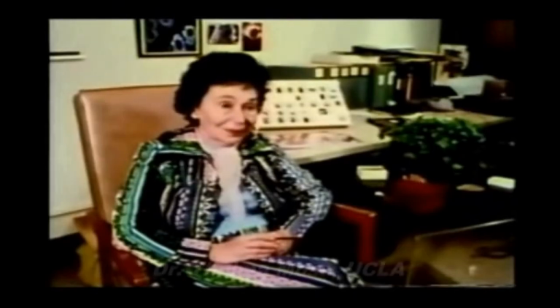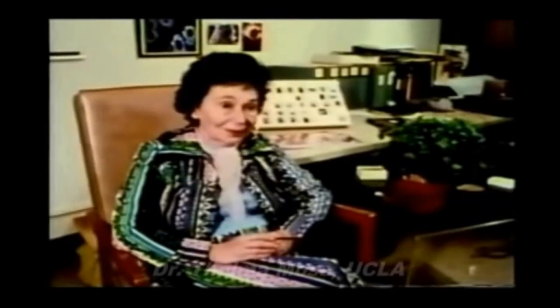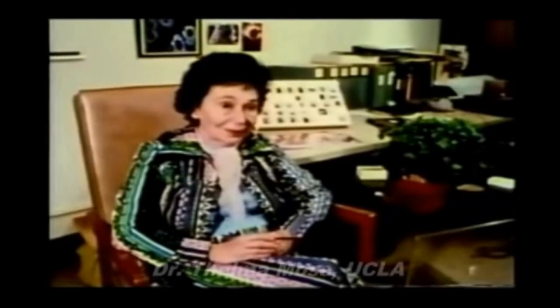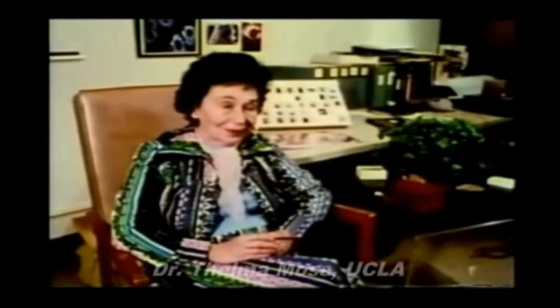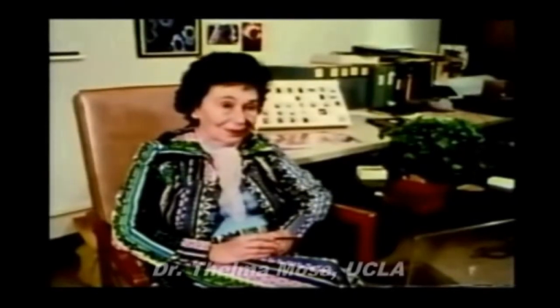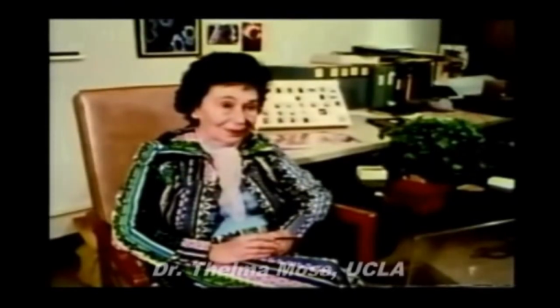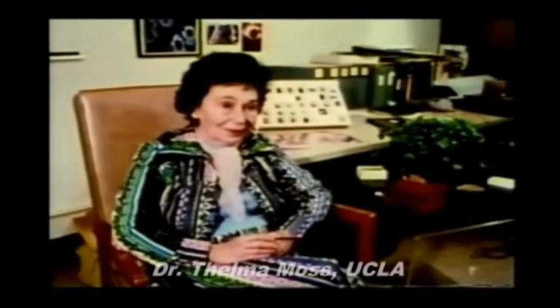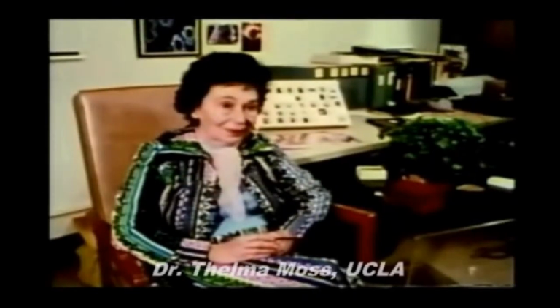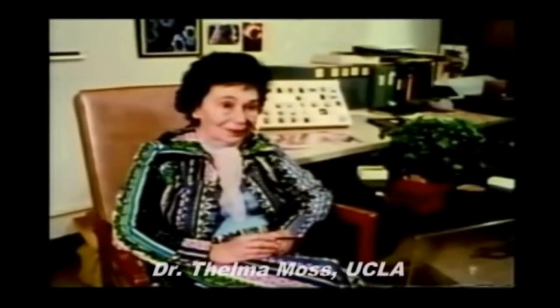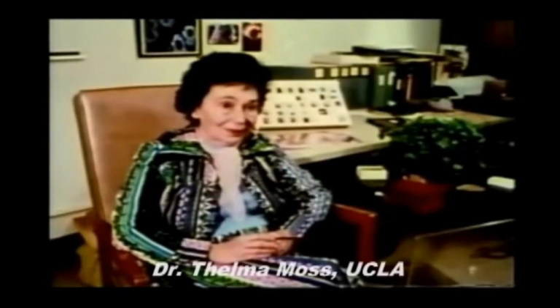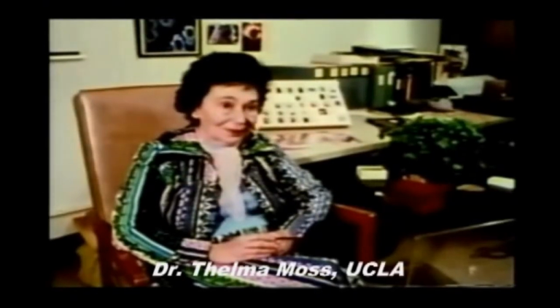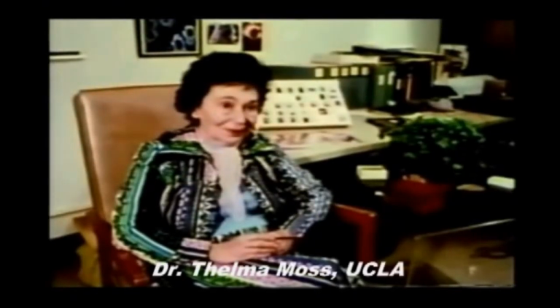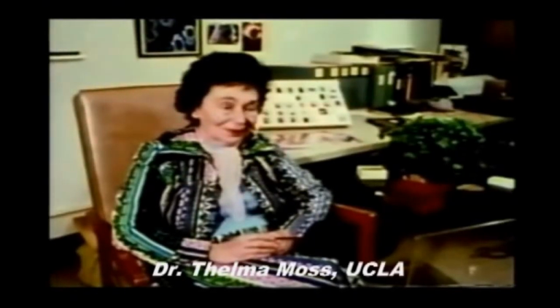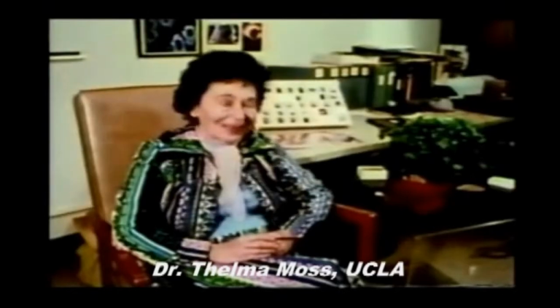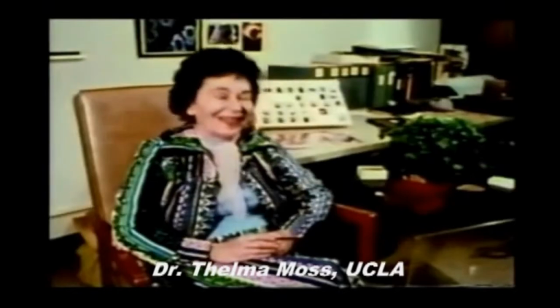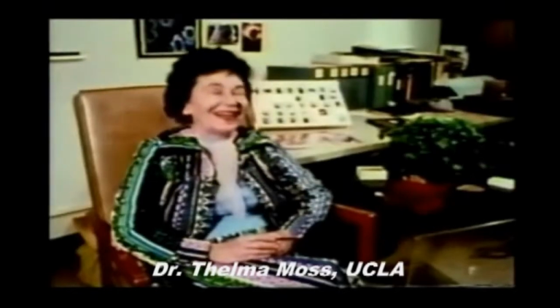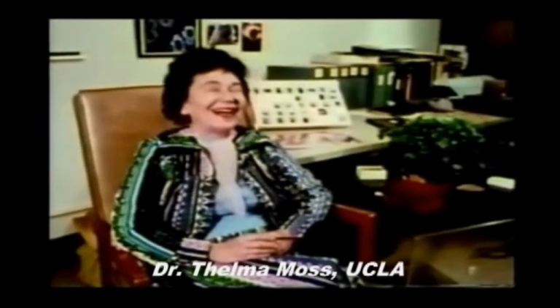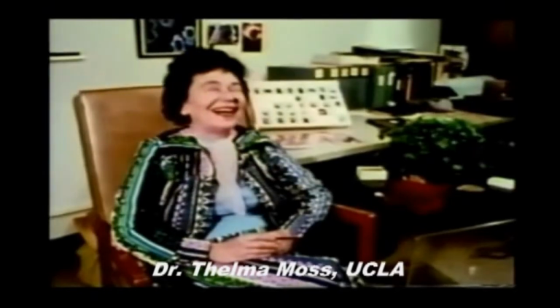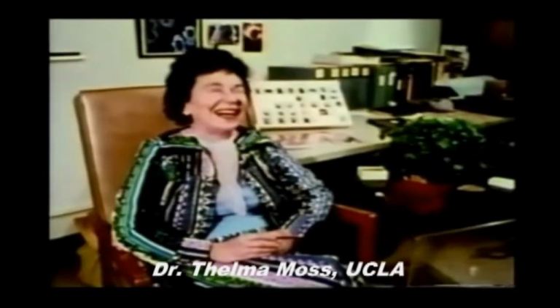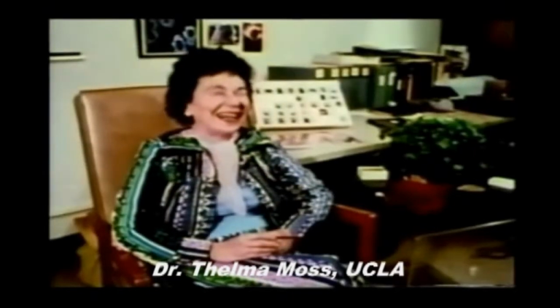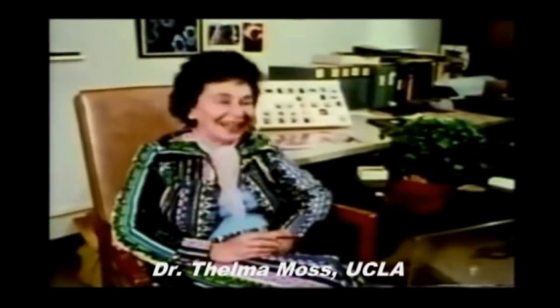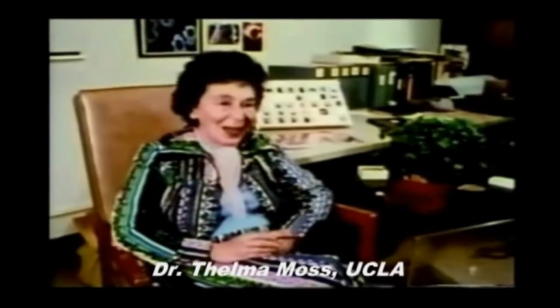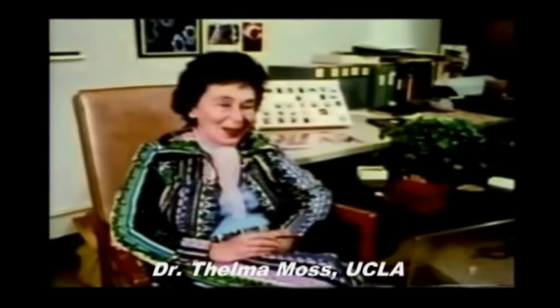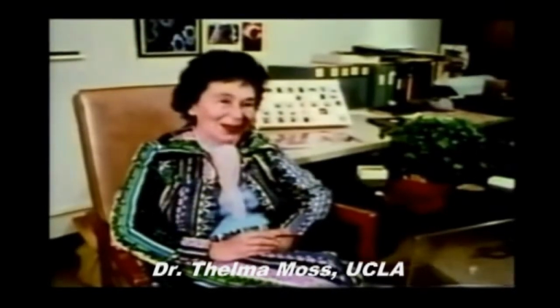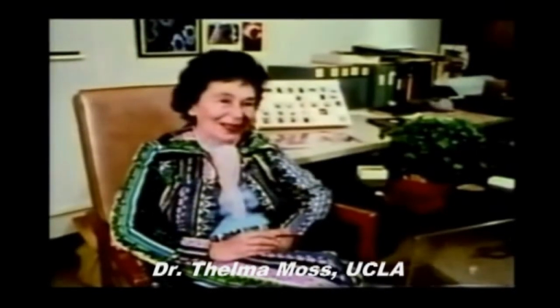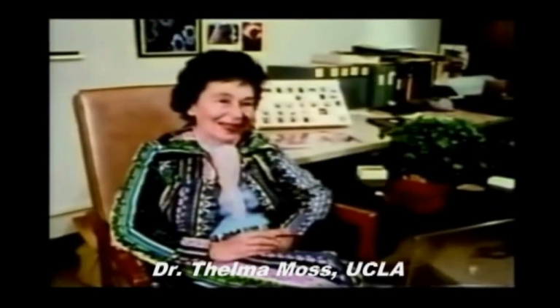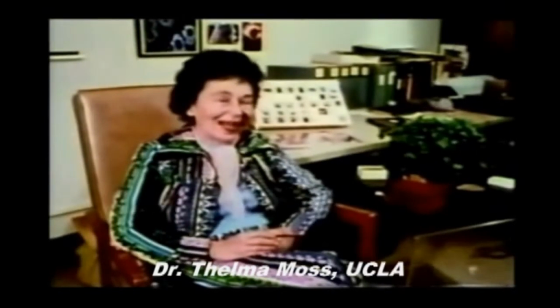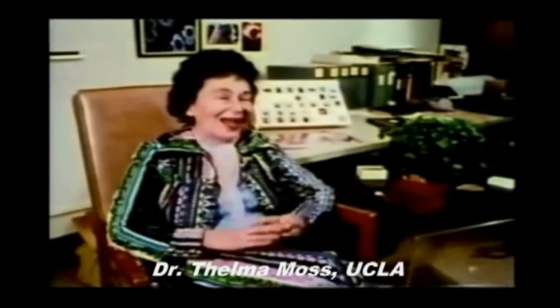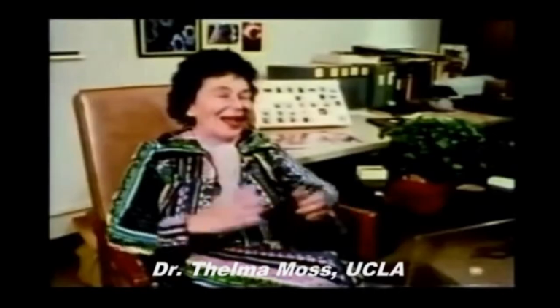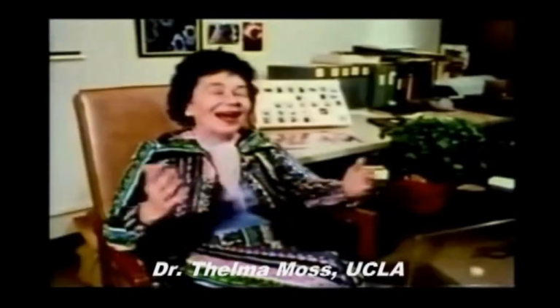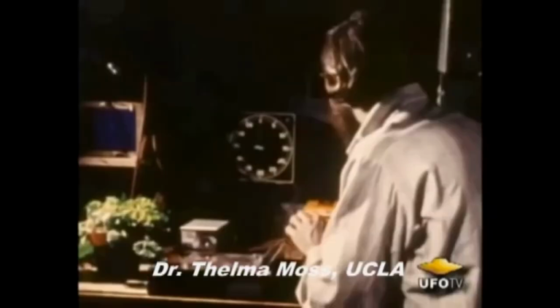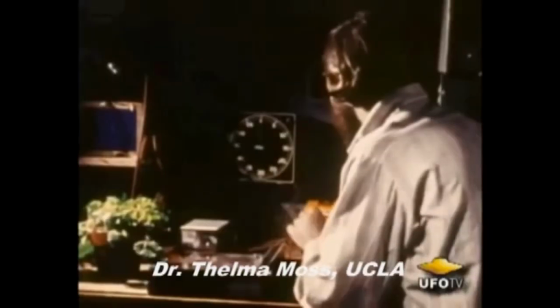At UCLA, Dr. Thelma Moss explores the strange world of Kirlian photography.